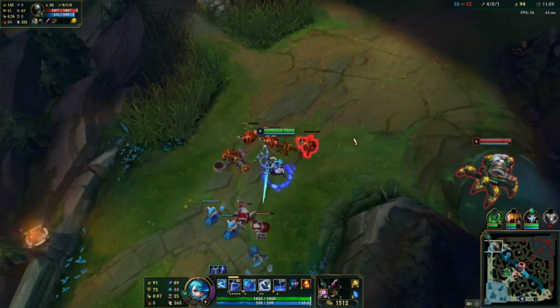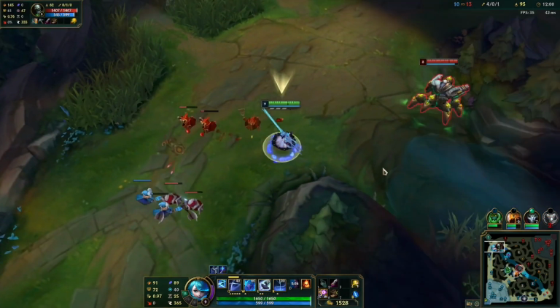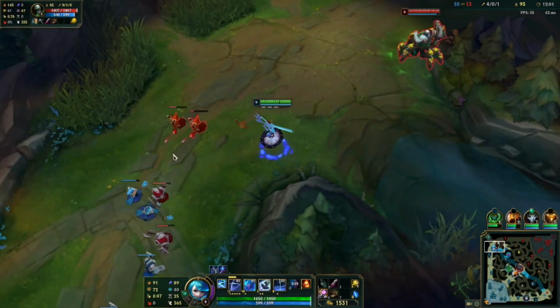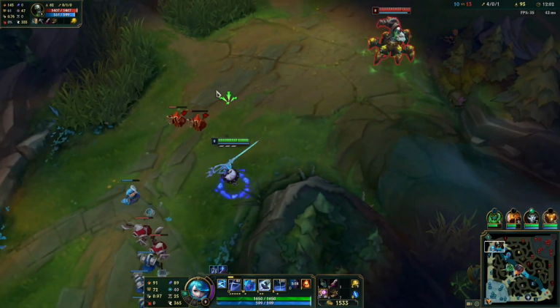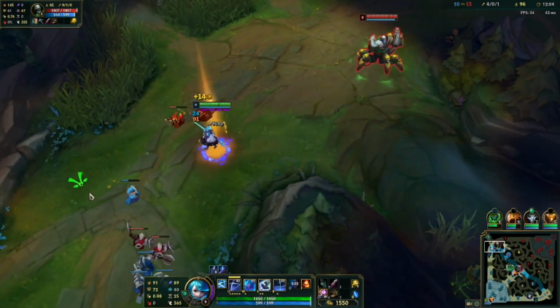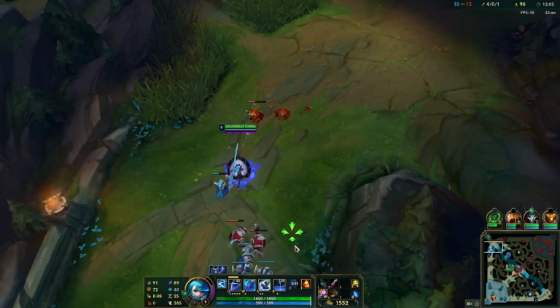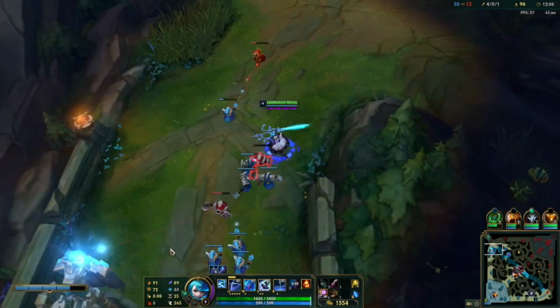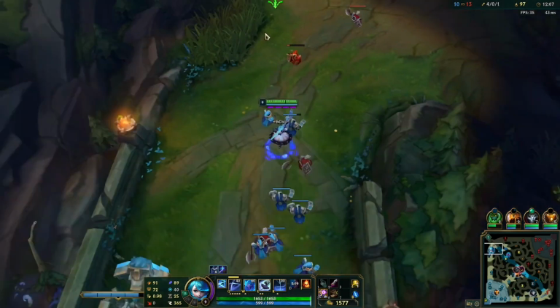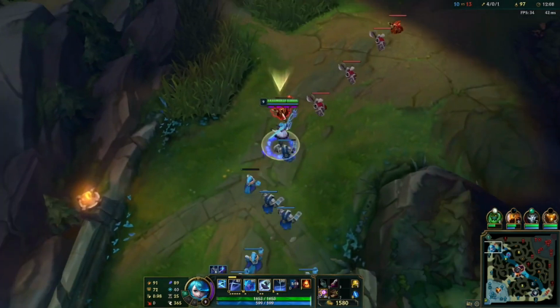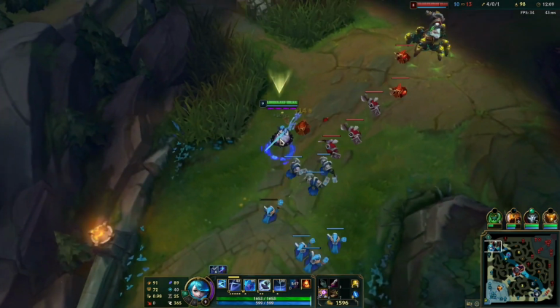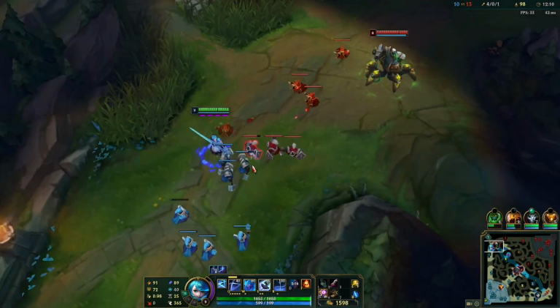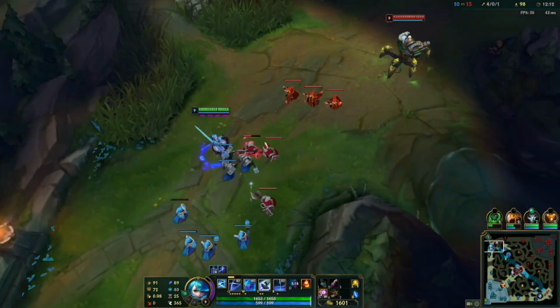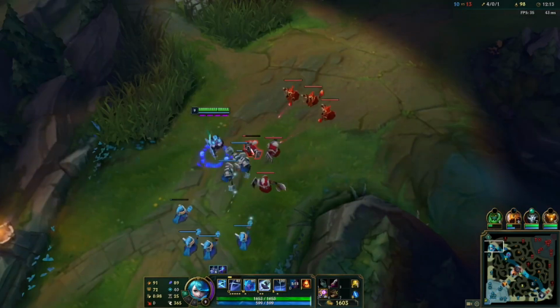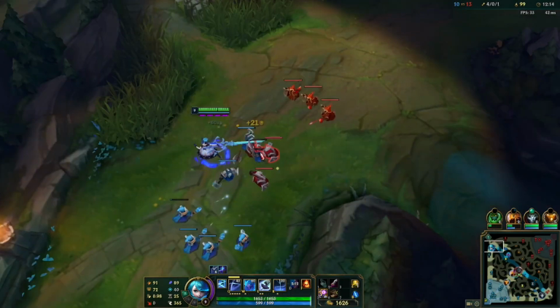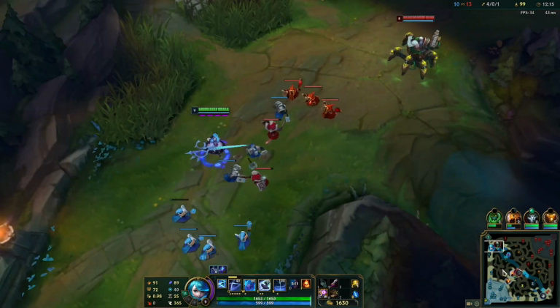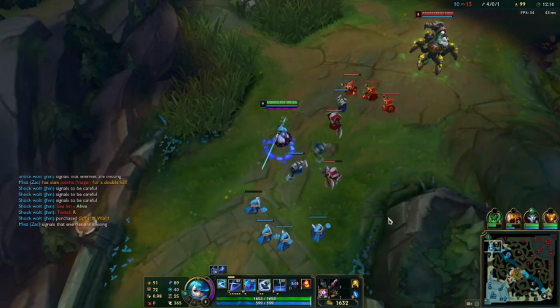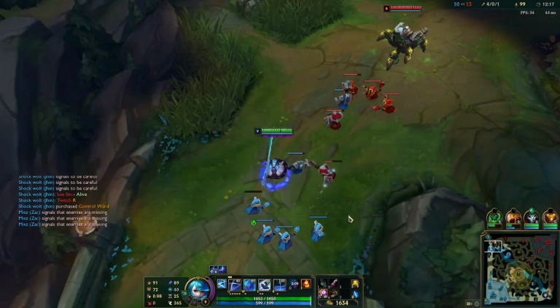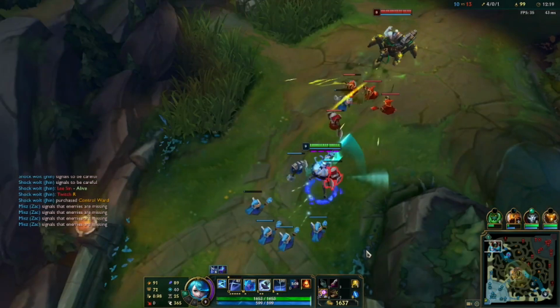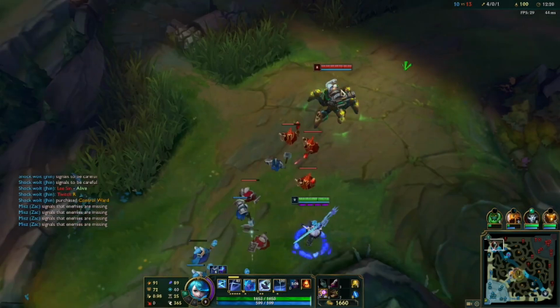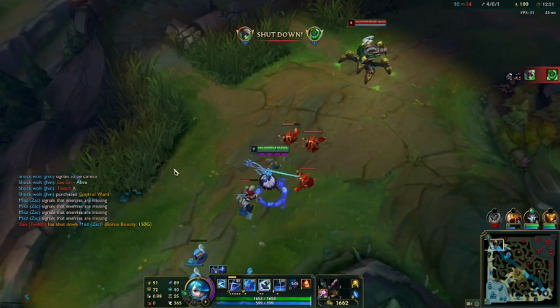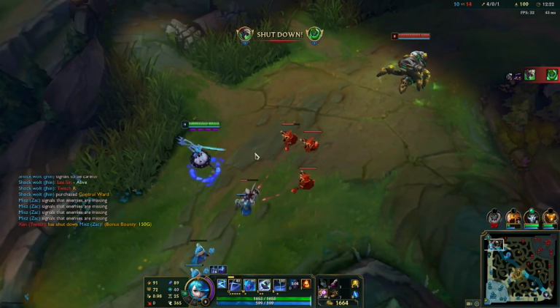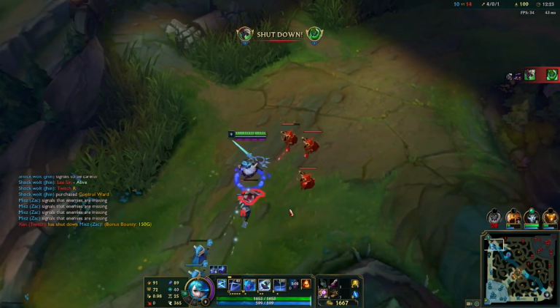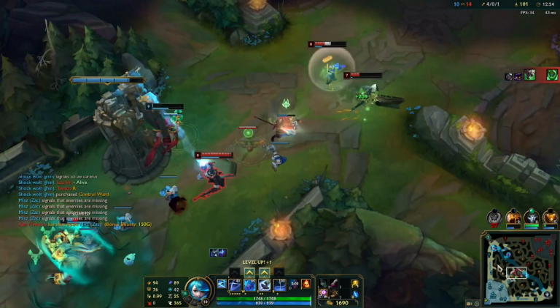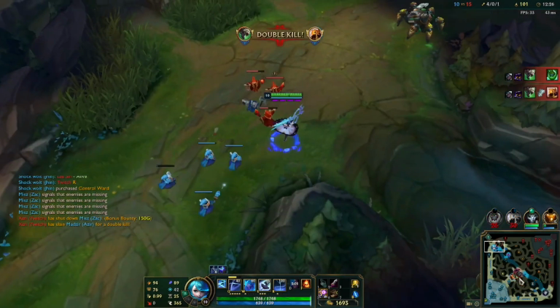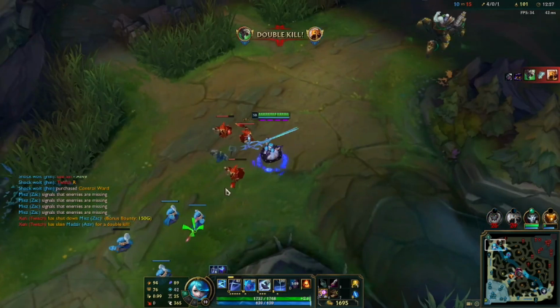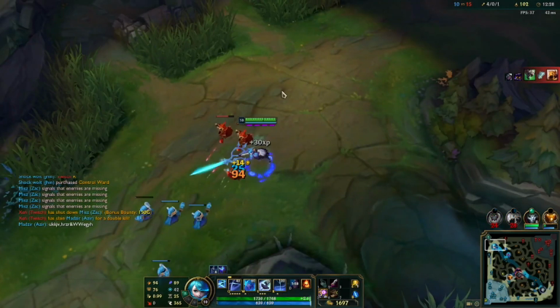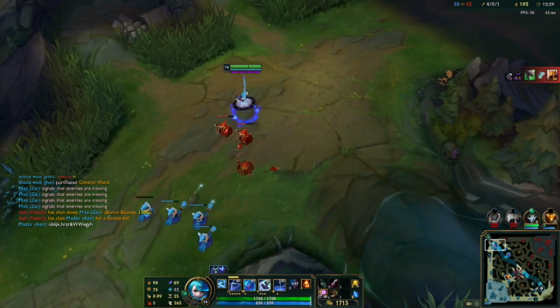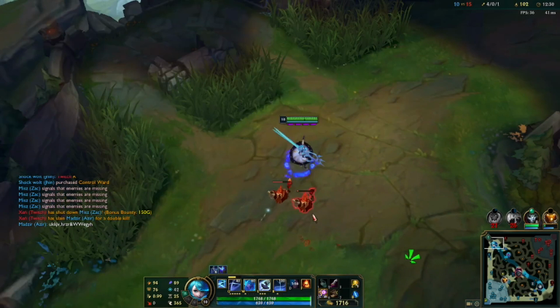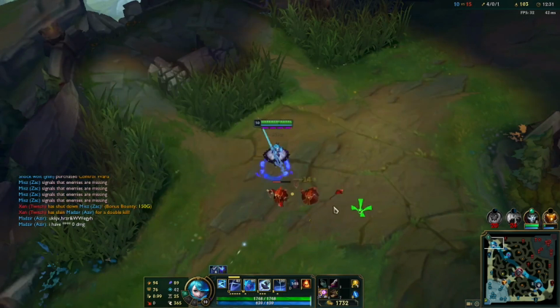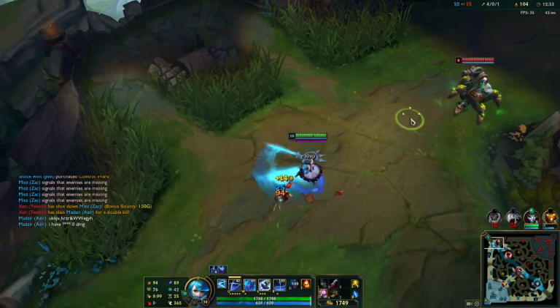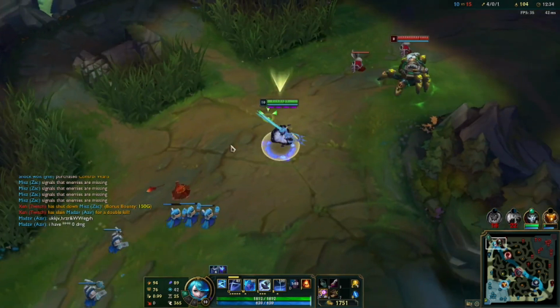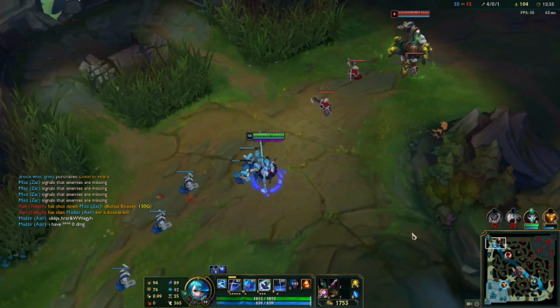This is how you can get 10 CS per minute. The way is just to get jungle camps on top of your laning minions.